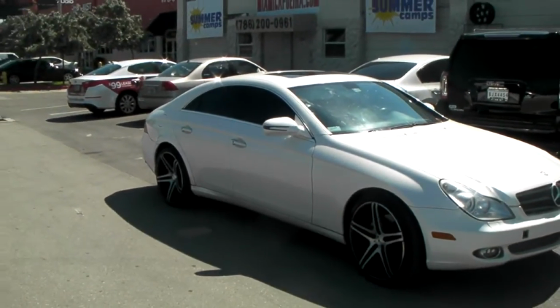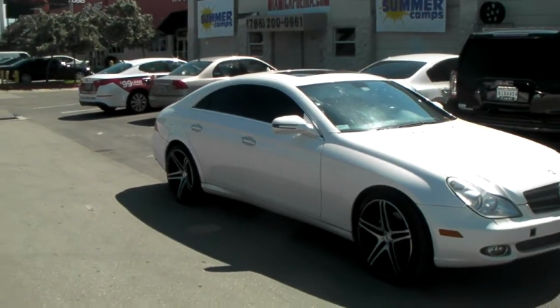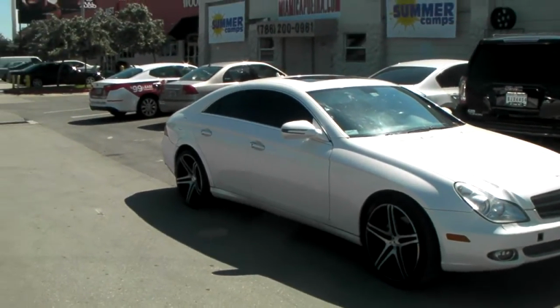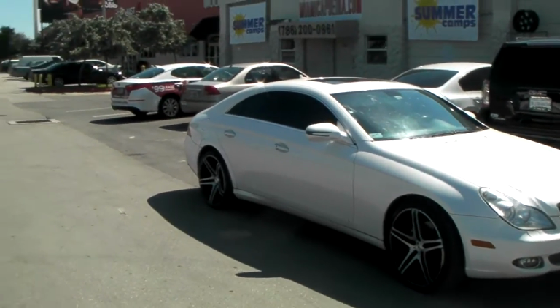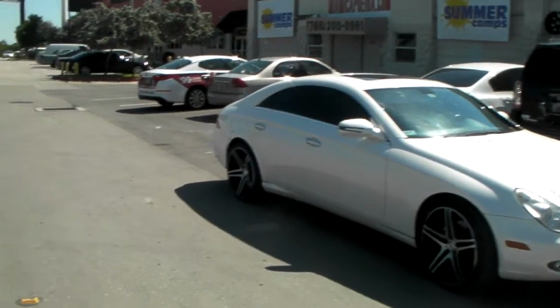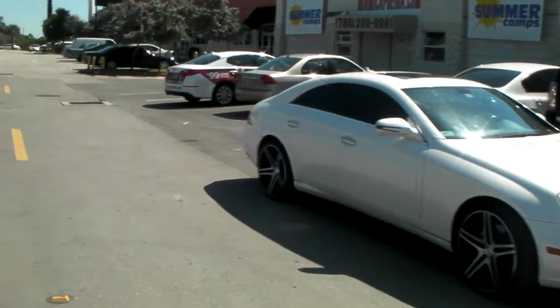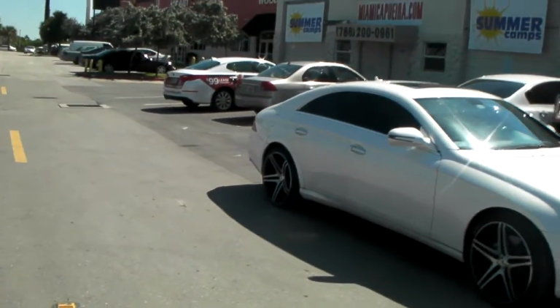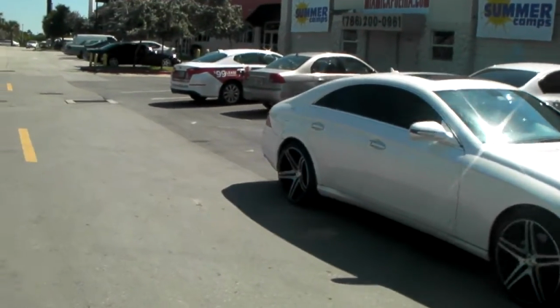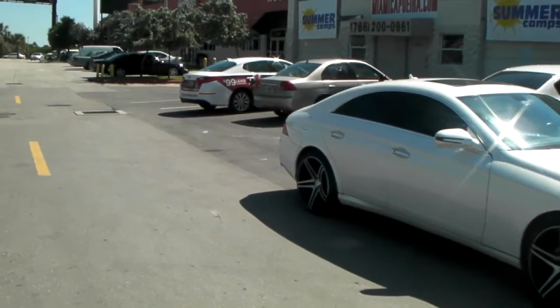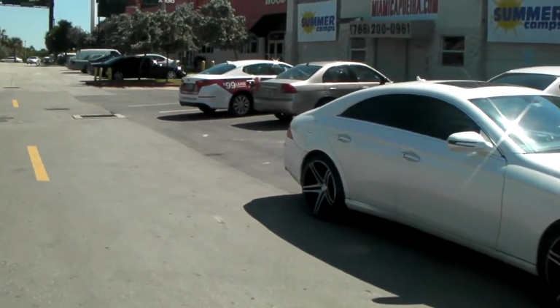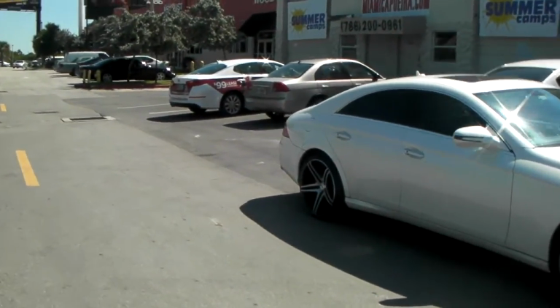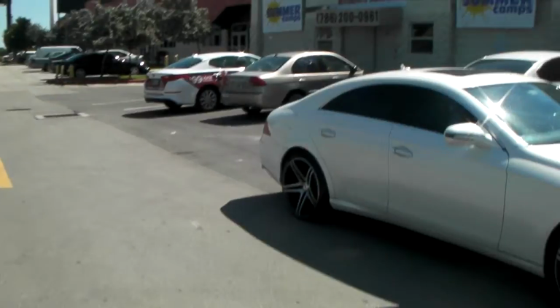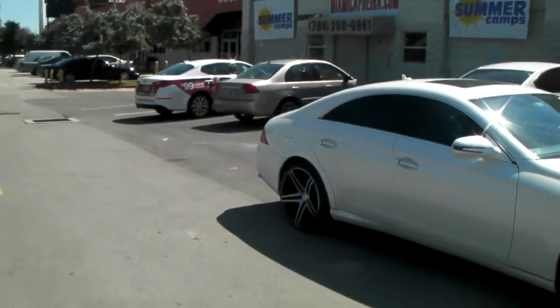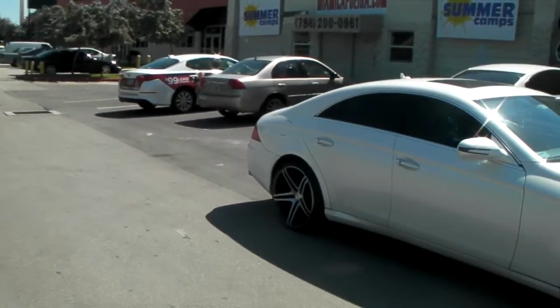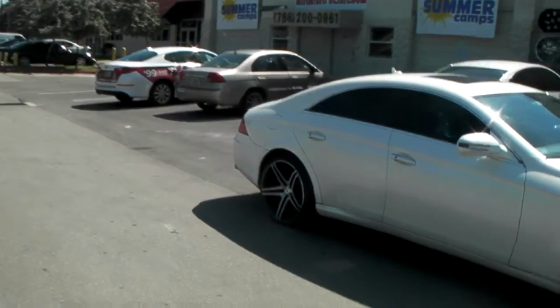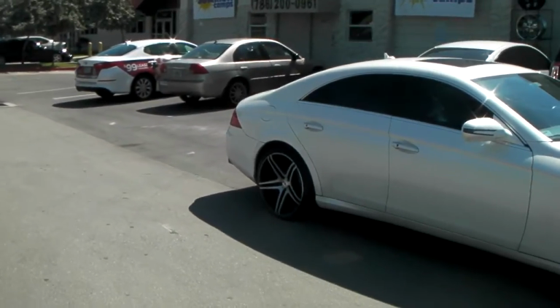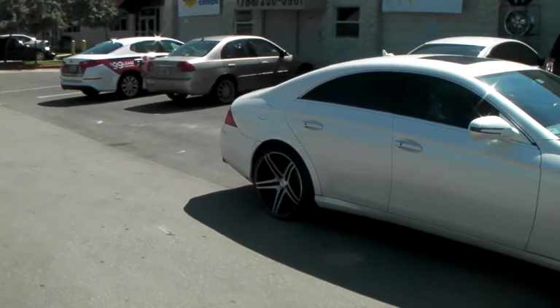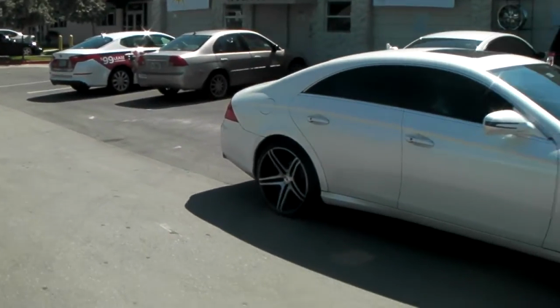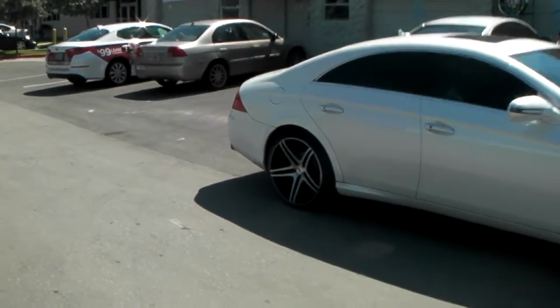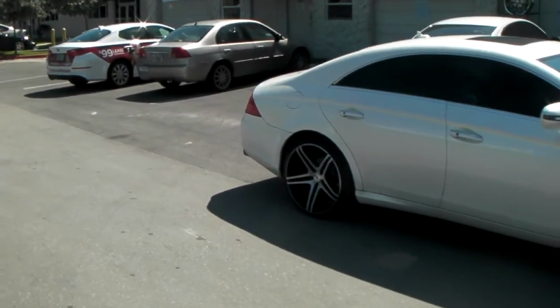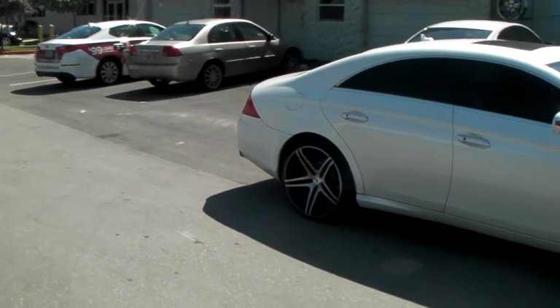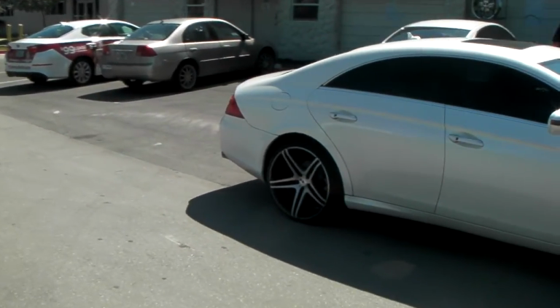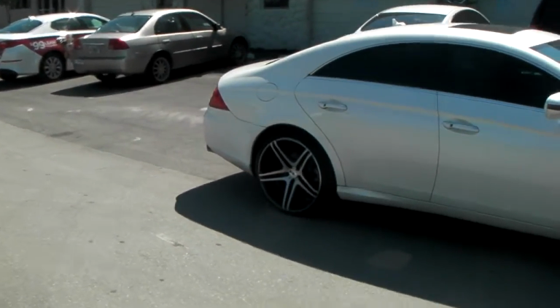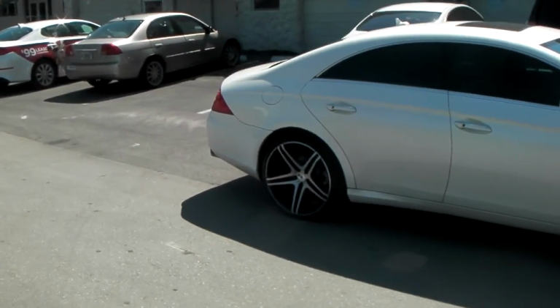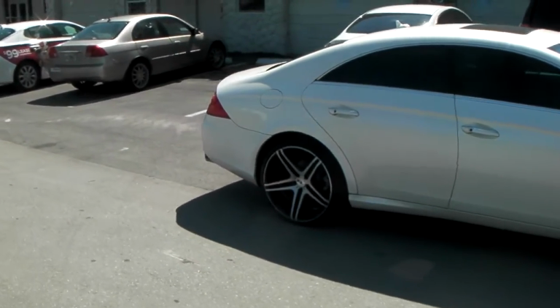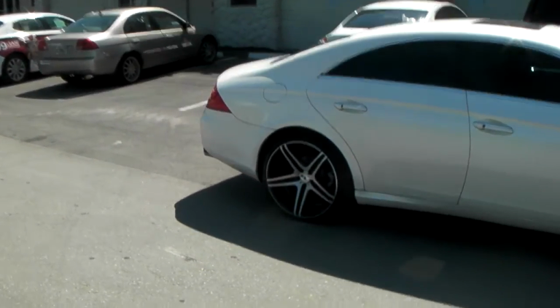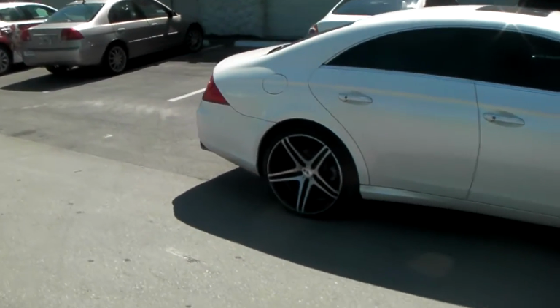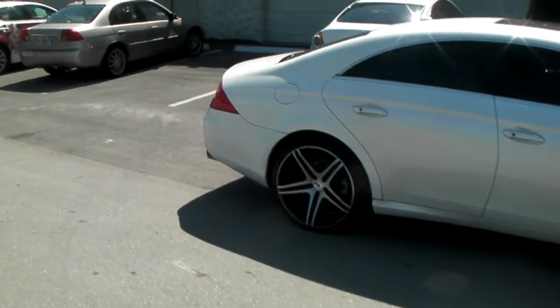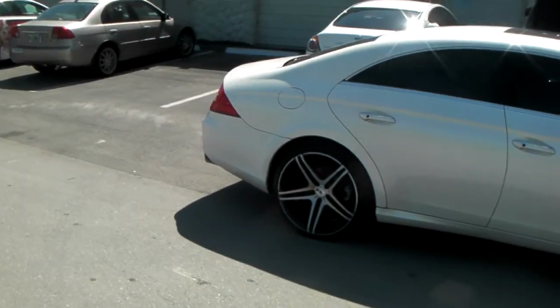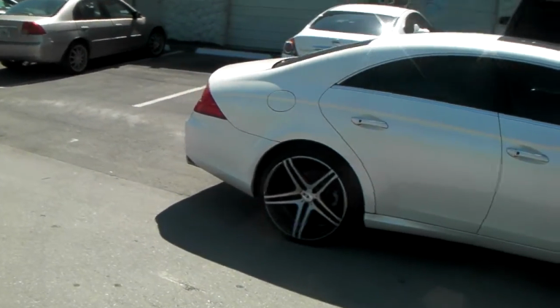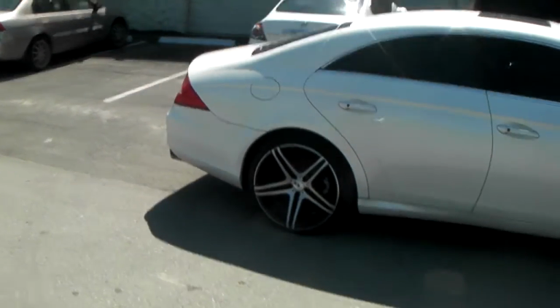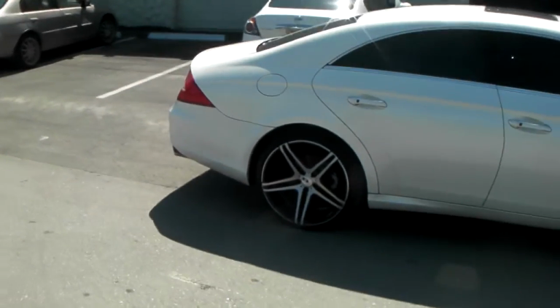Got the 275-30-20 in the rear with a 10.5 — you see how deep that concave is.